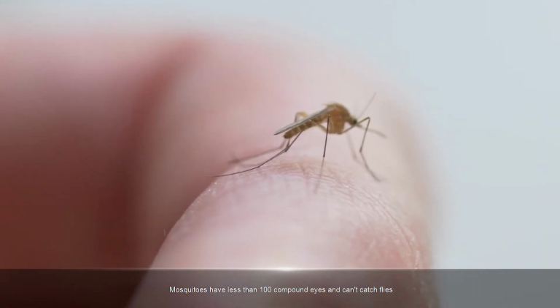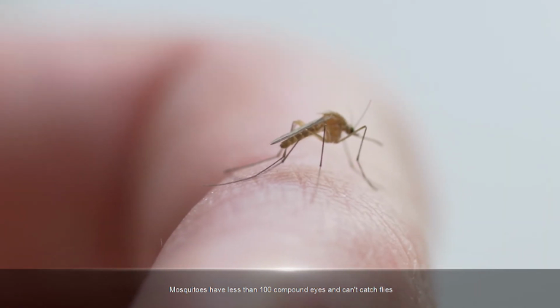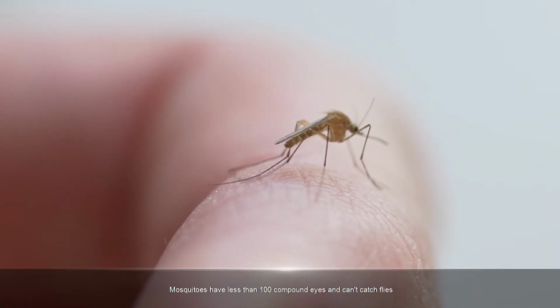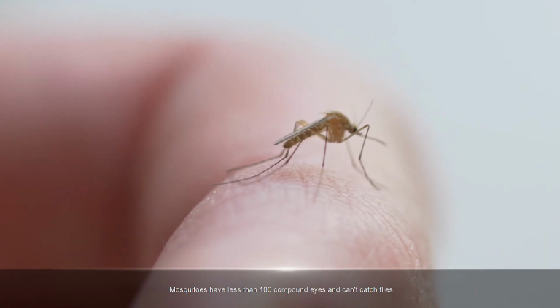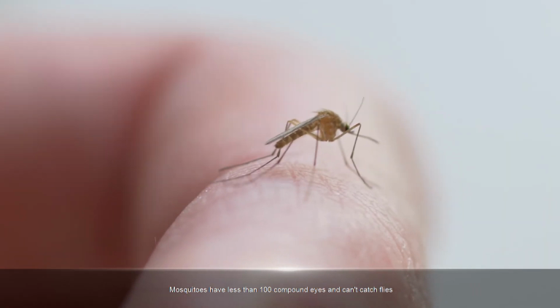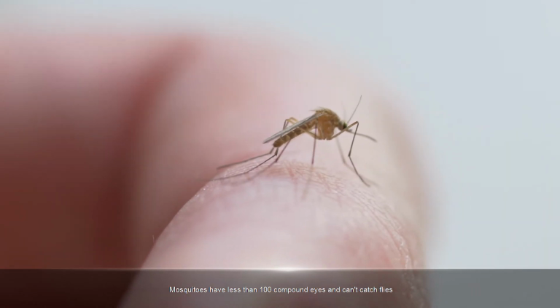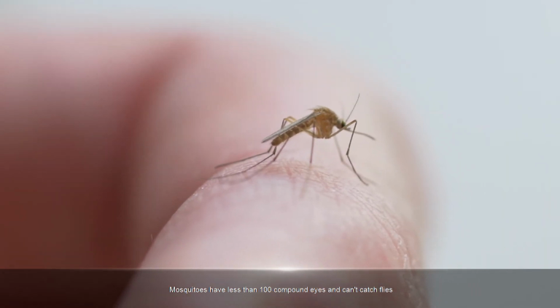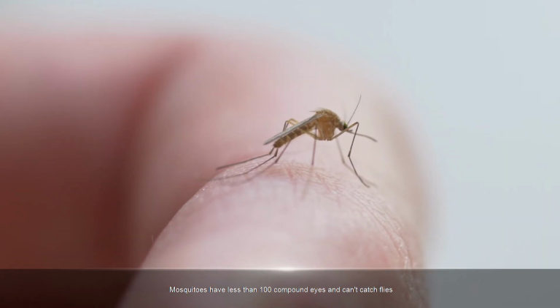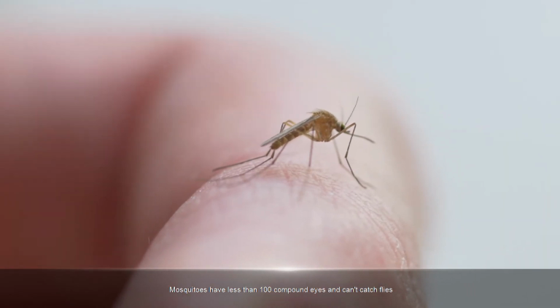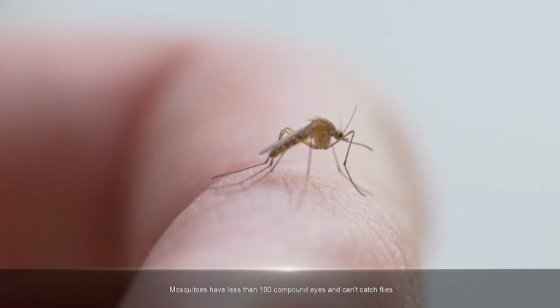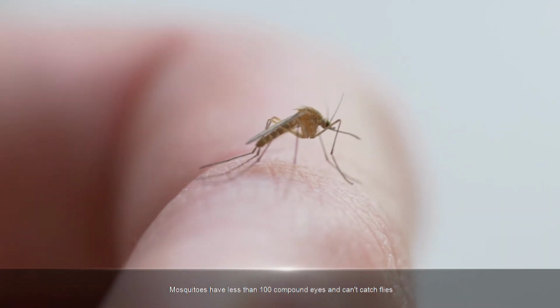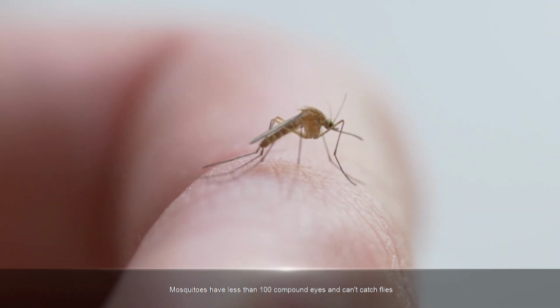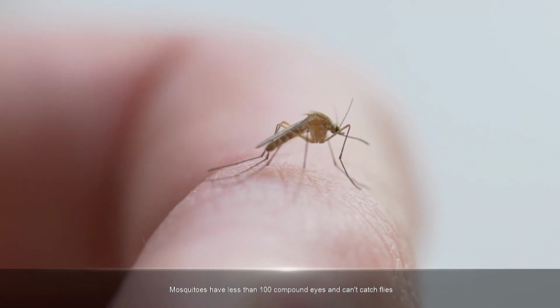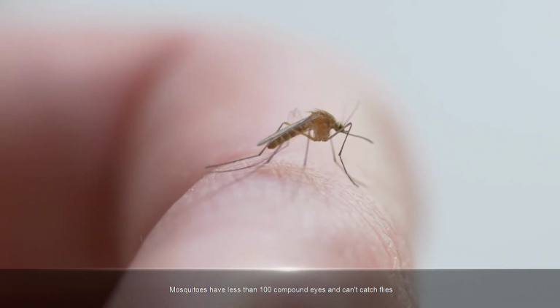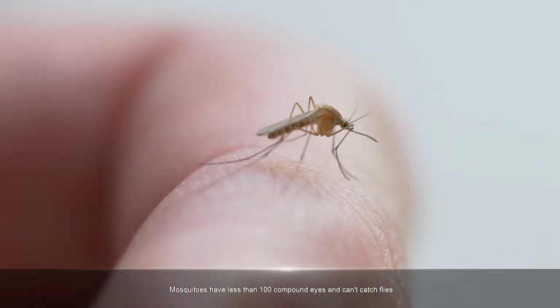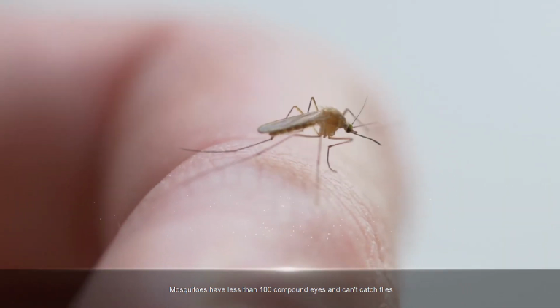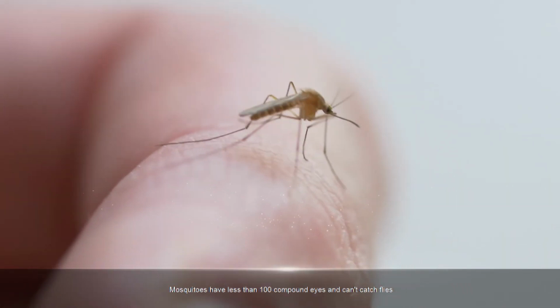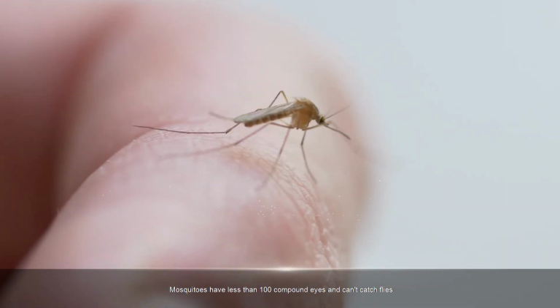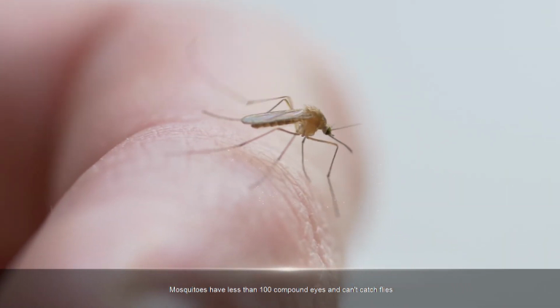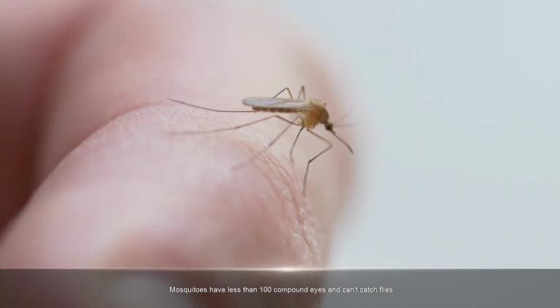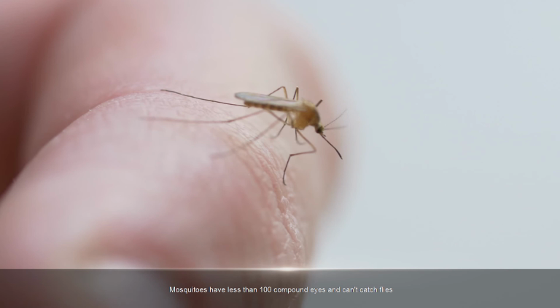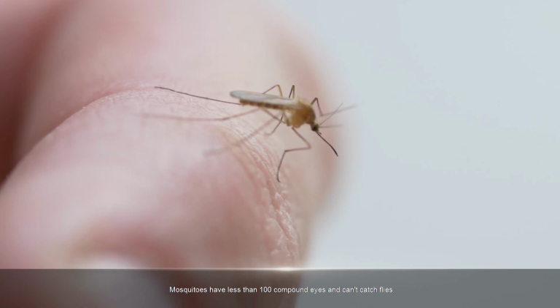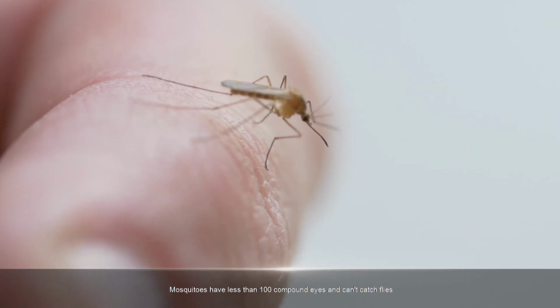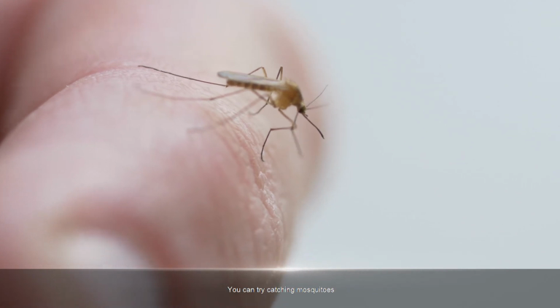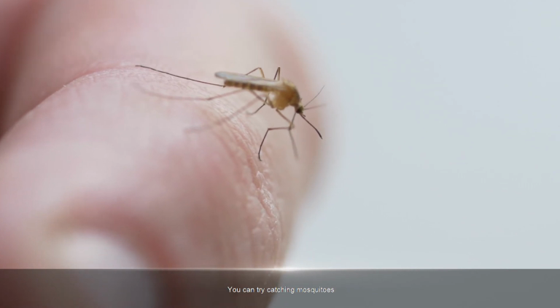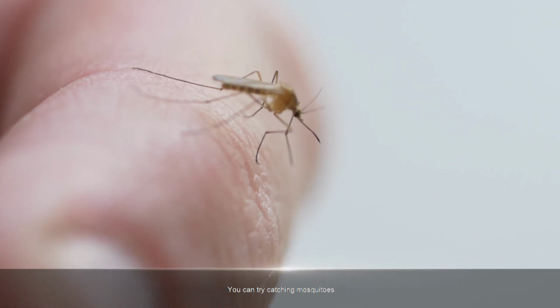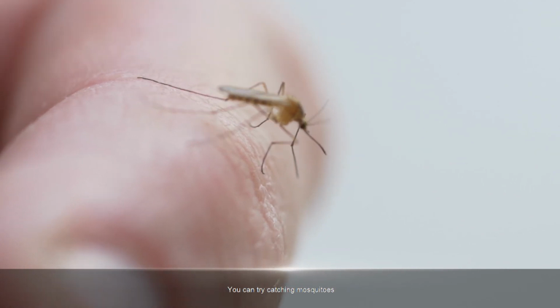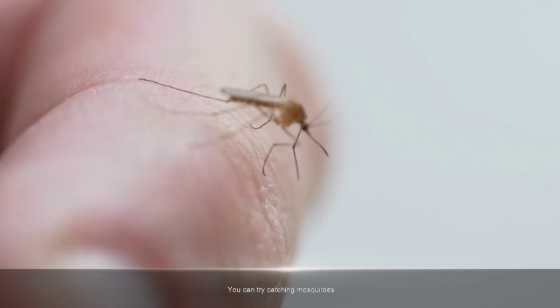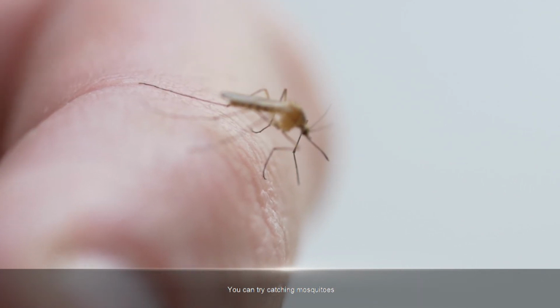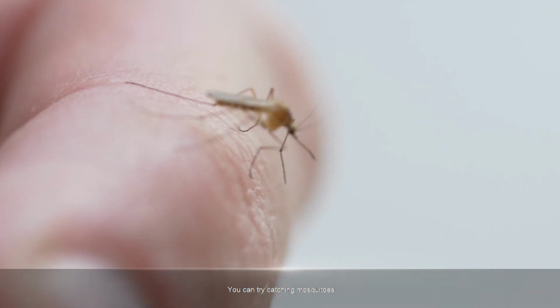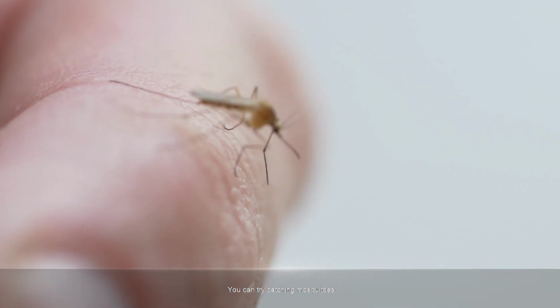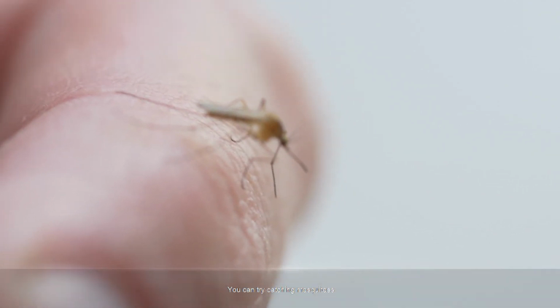Mosquitoes have fewer than 100 compound eyes and are easier to catch than flies. You can try catching mosquitoes instead.